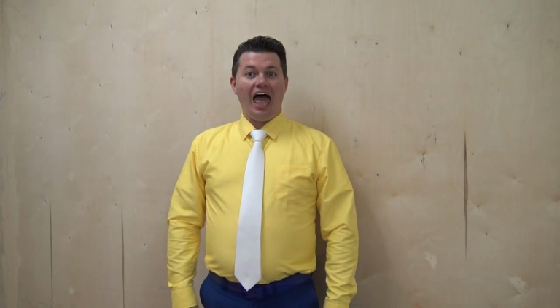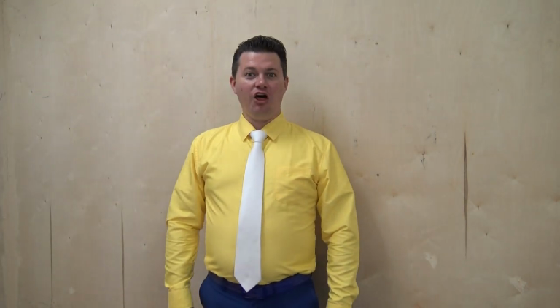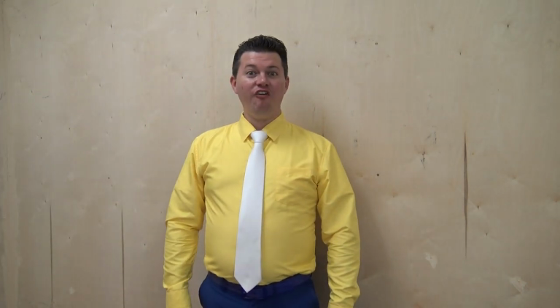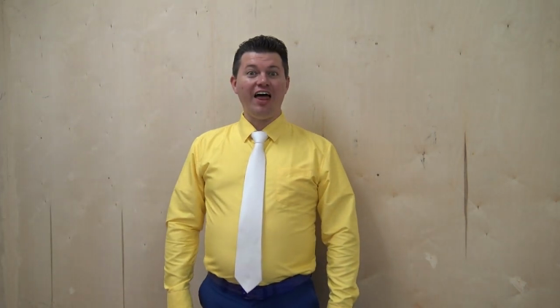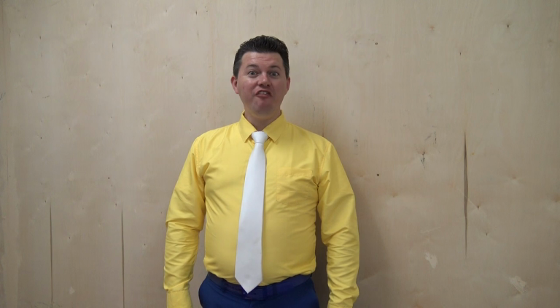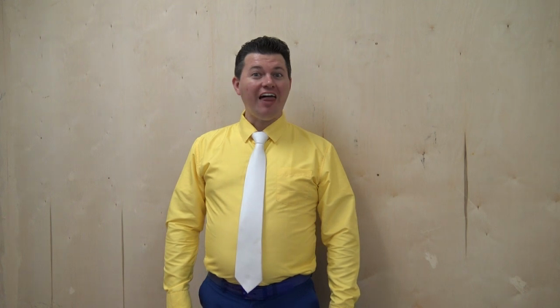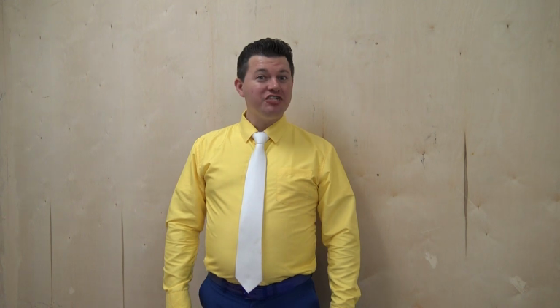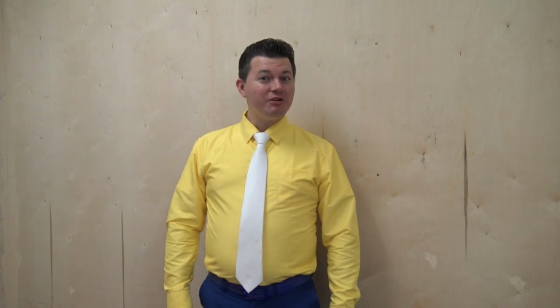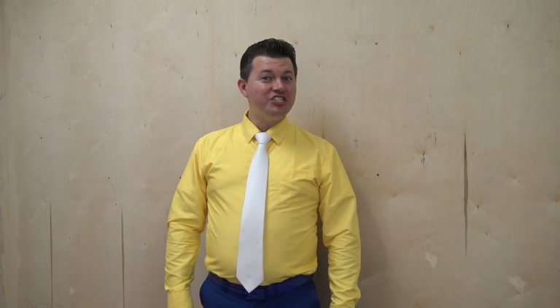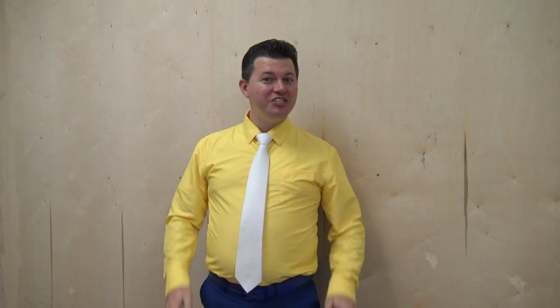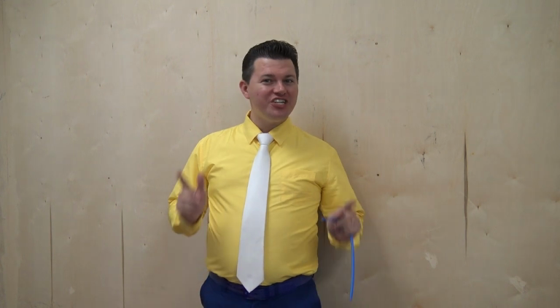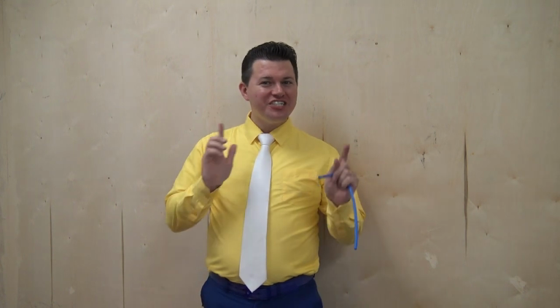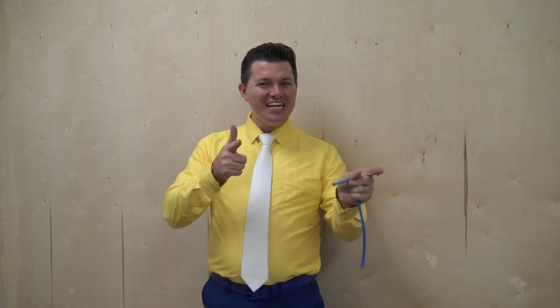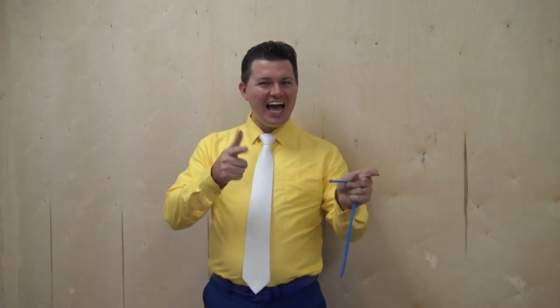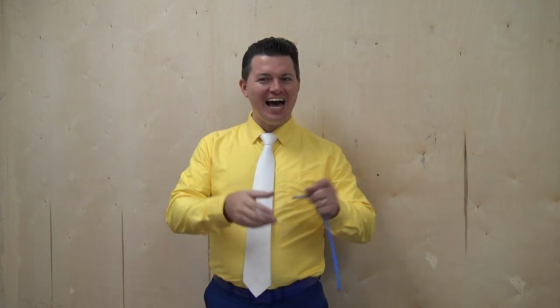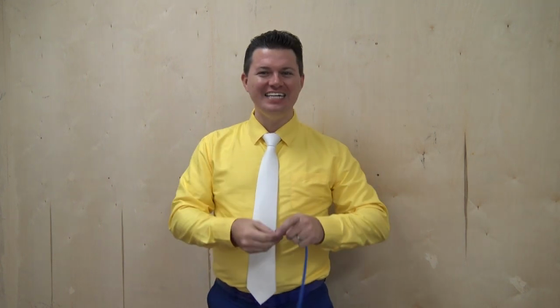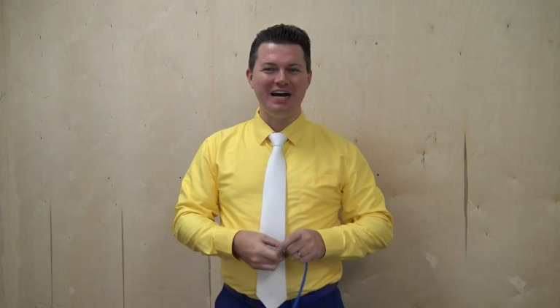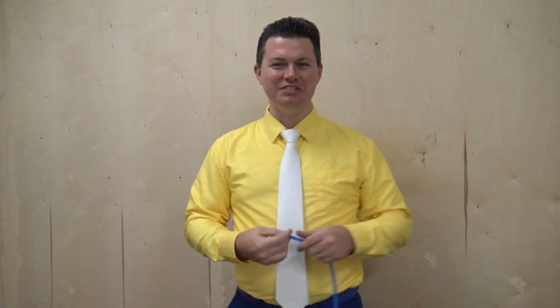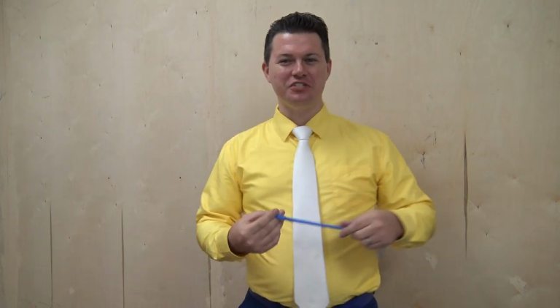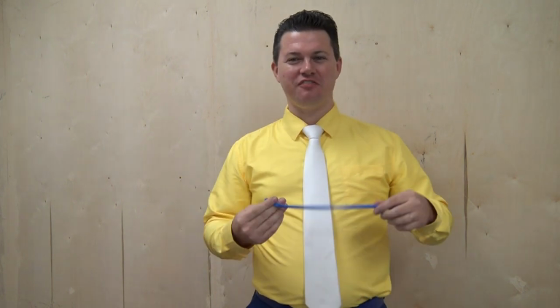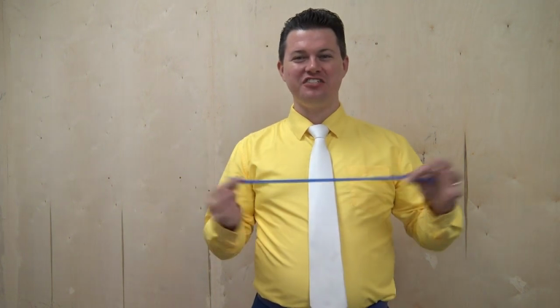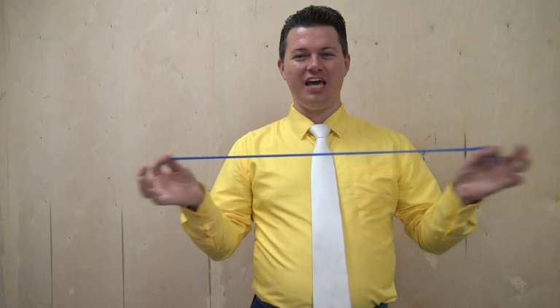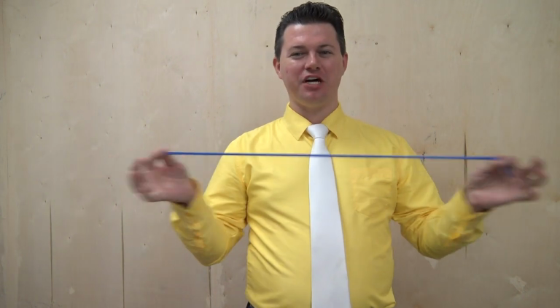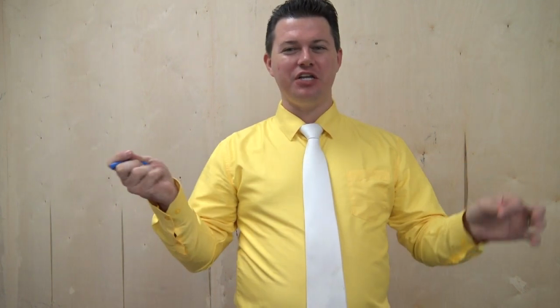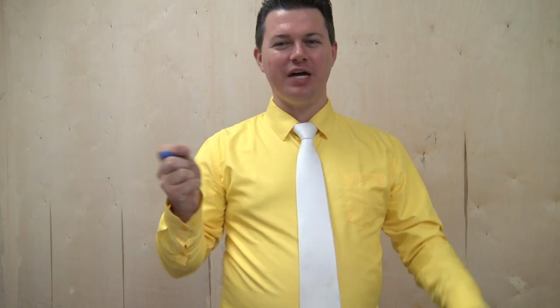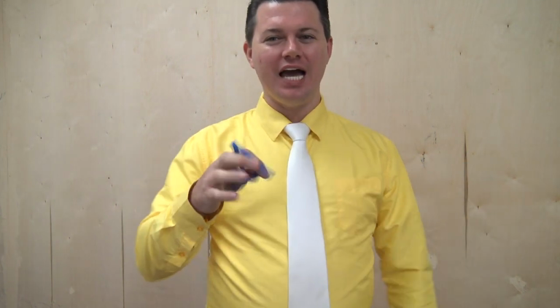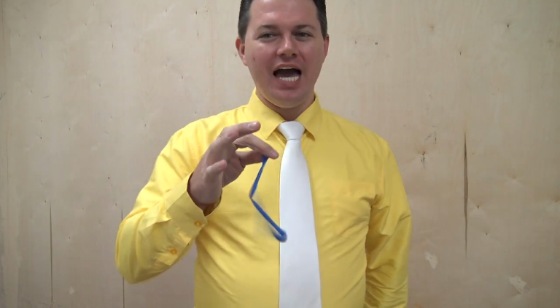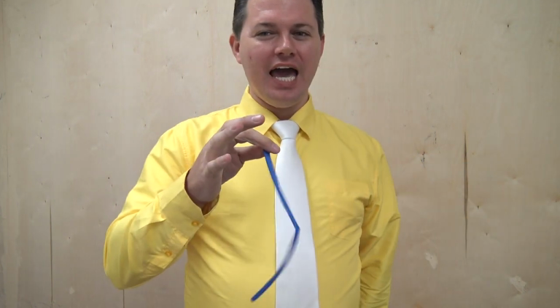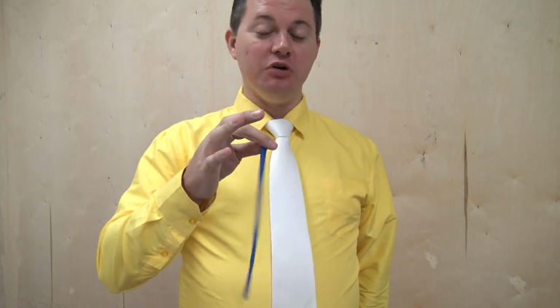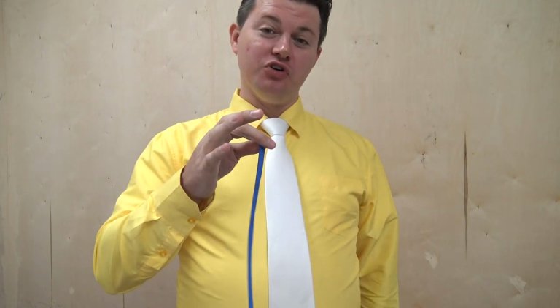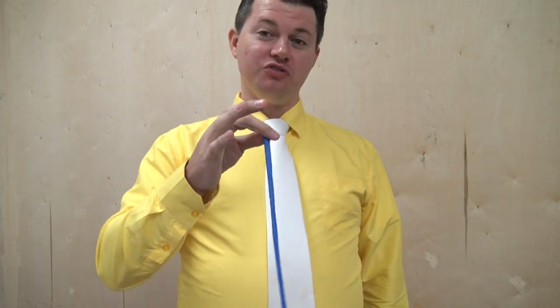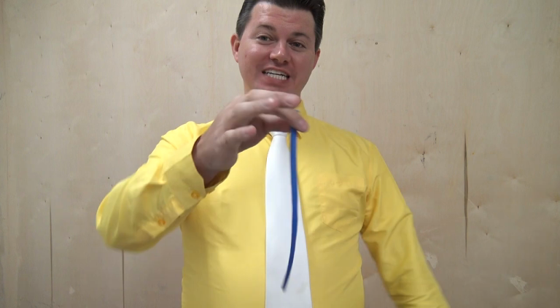Hello fellow Fellowship of Christian Magicians! My name is Mr. Fudge. Today we're gonna be doing a balloon routine.